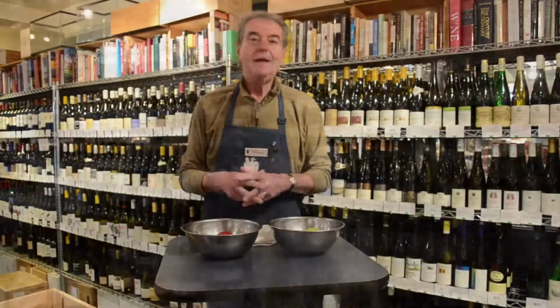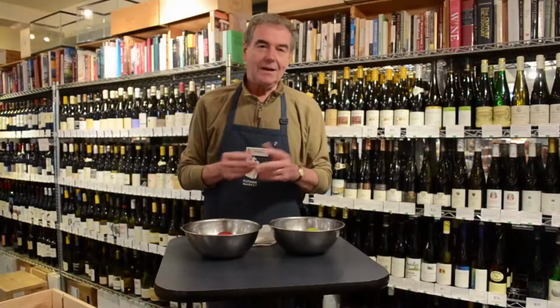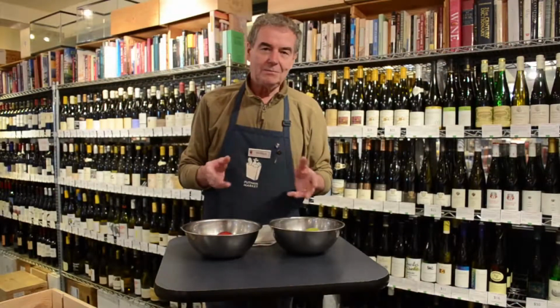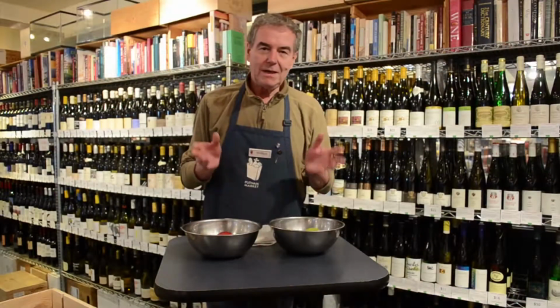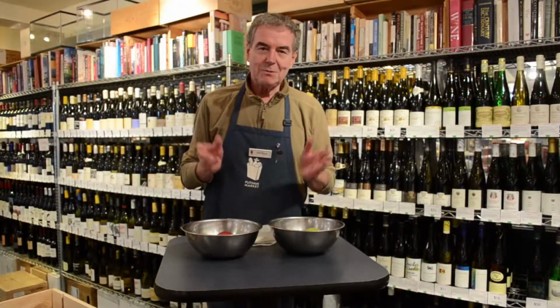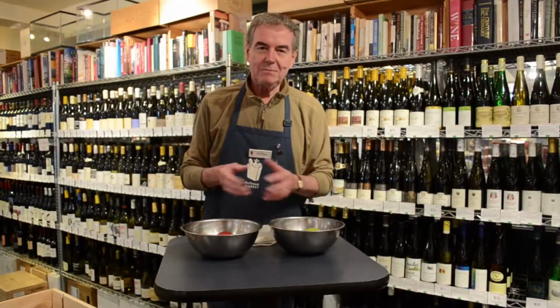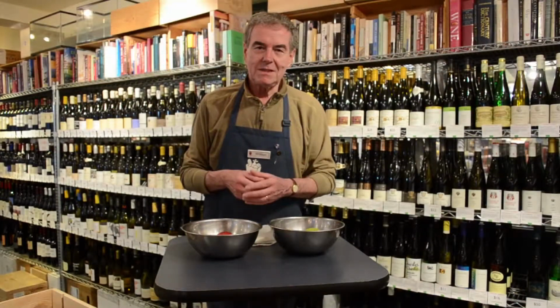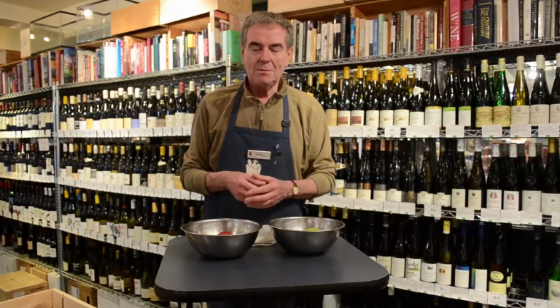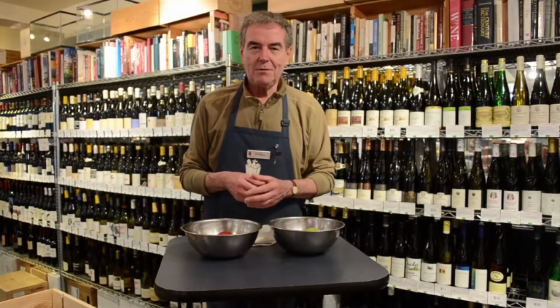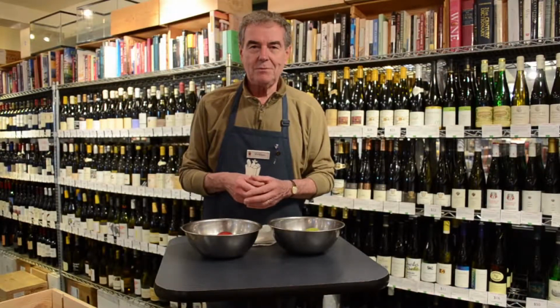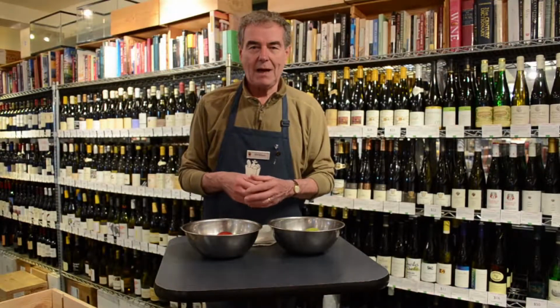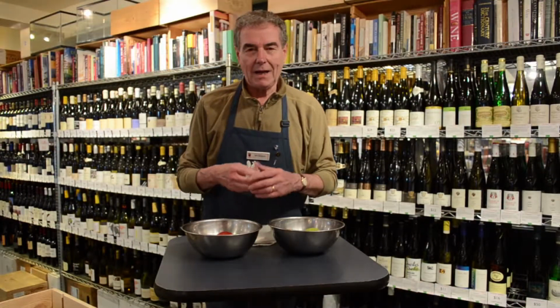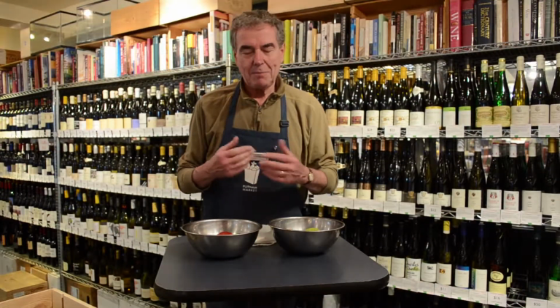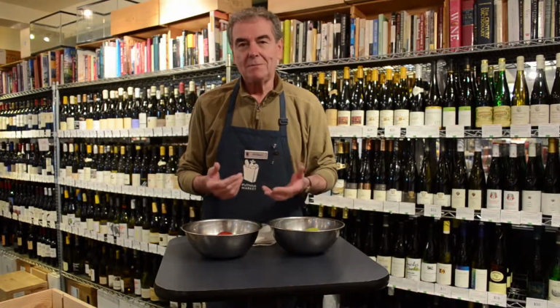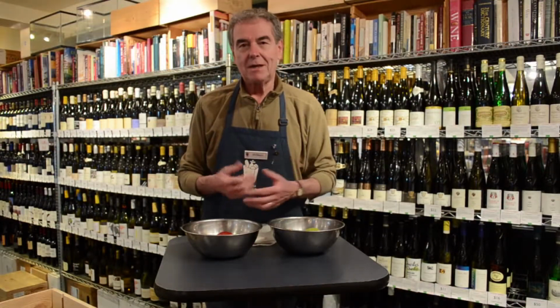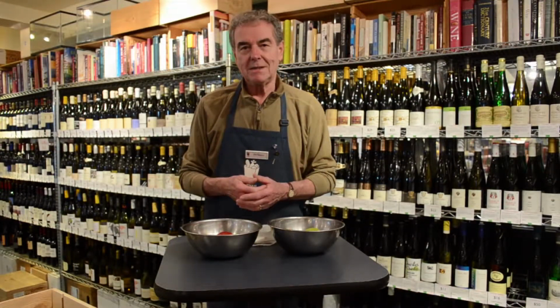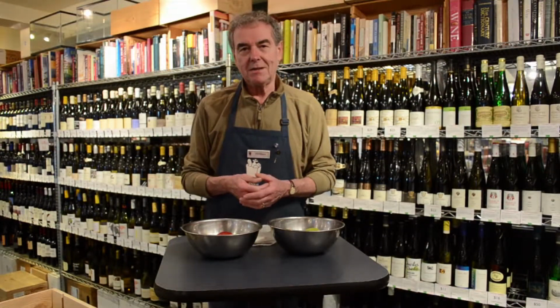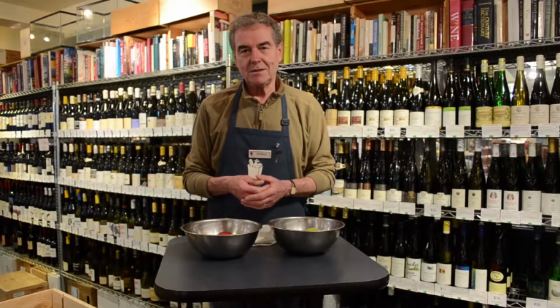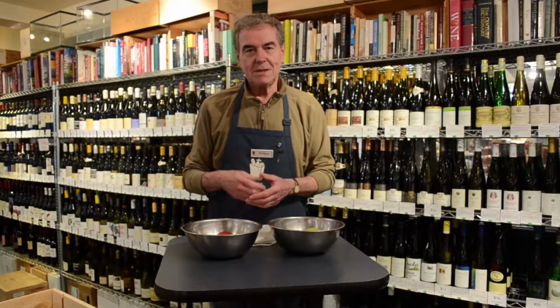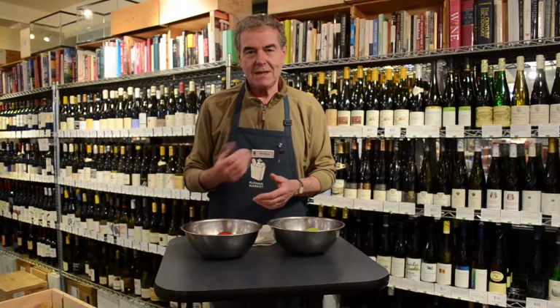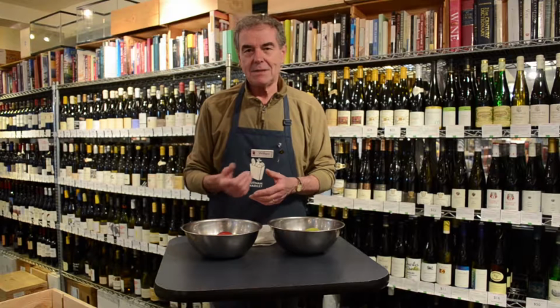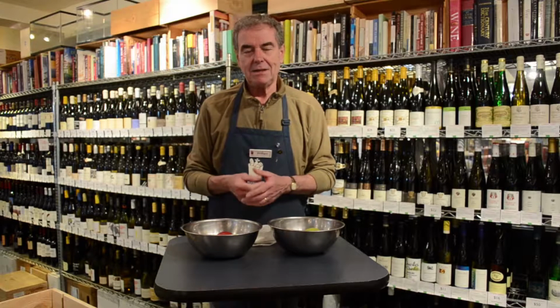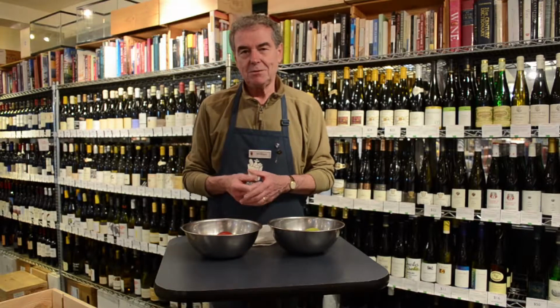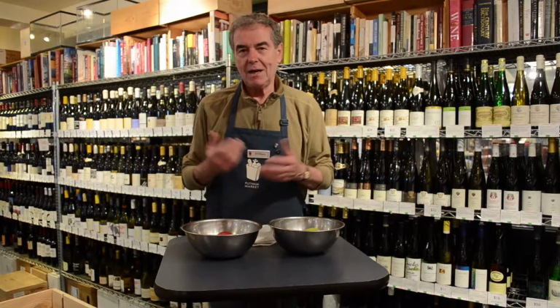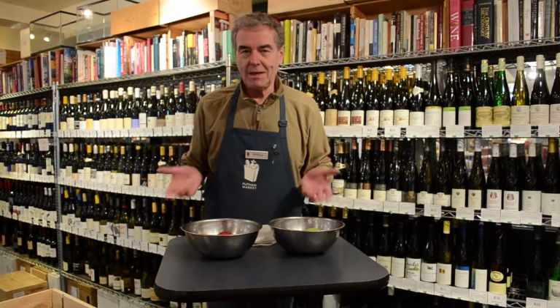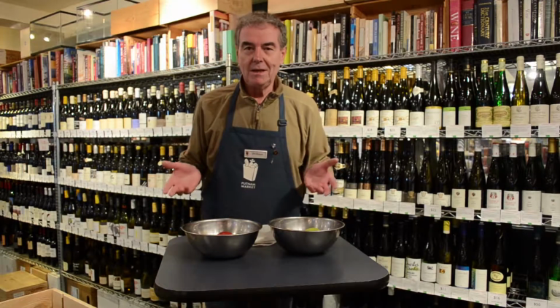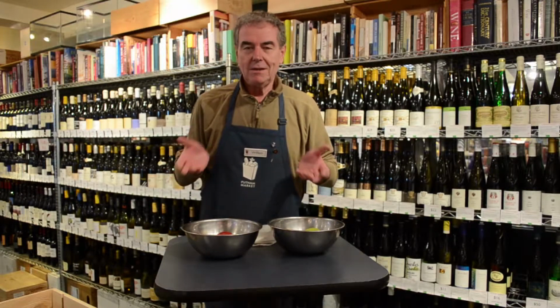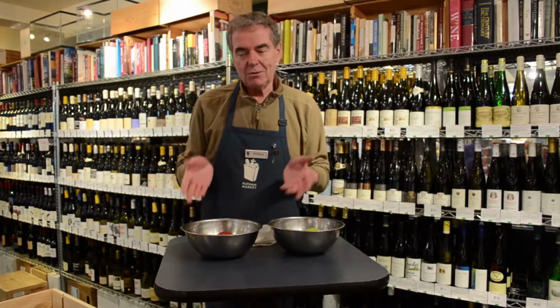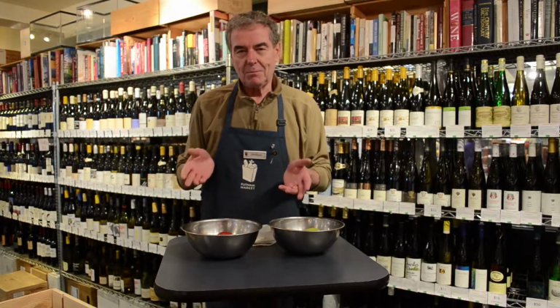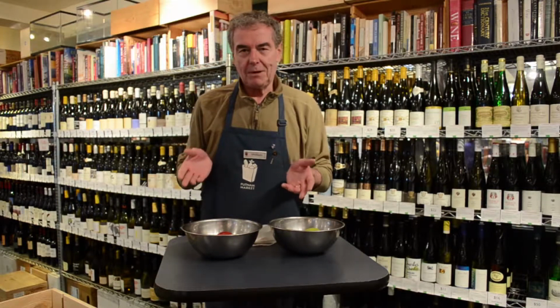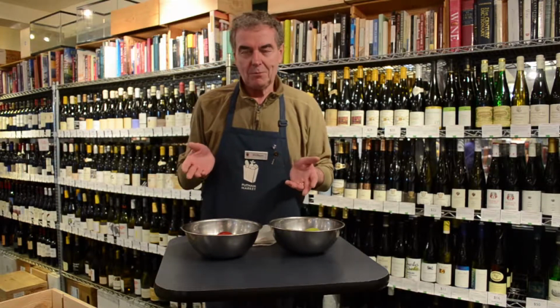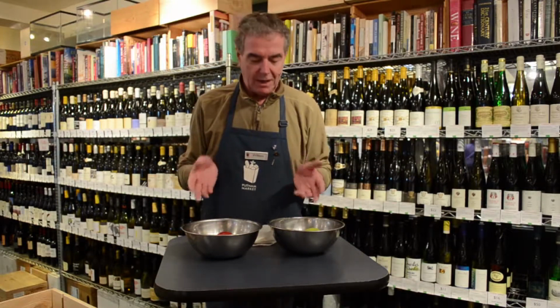Hello, my name's William. This is The Wine Room at Putnam Market in Saratoga Springs in upstate New York, and I'm here to talk about wine.